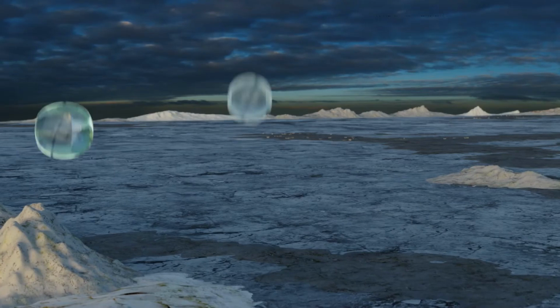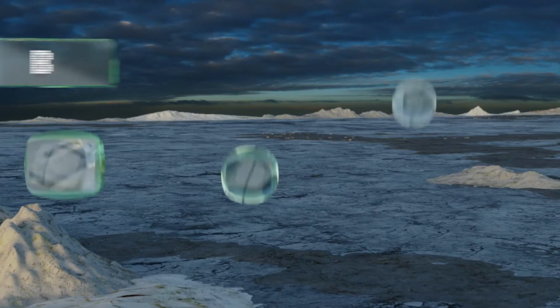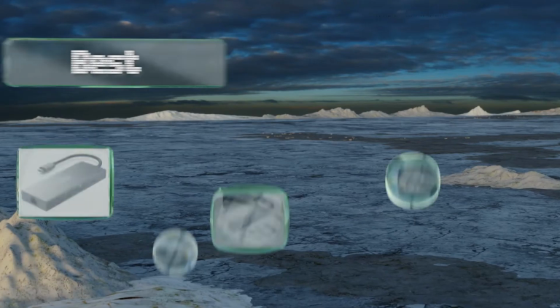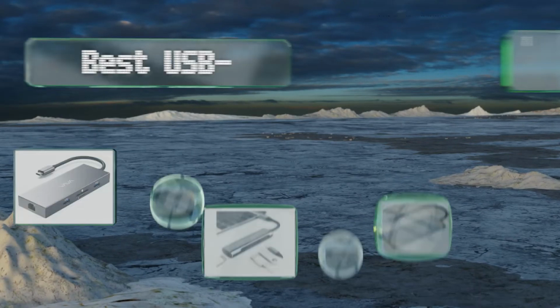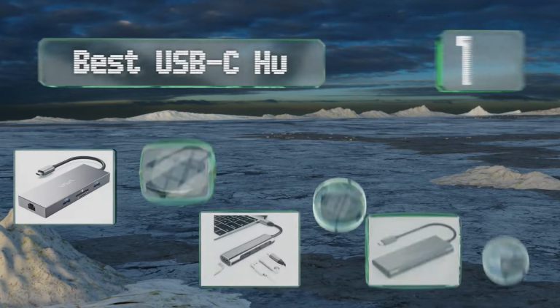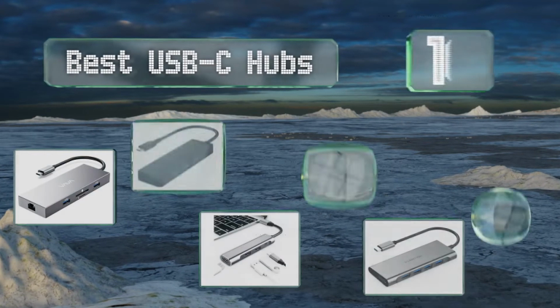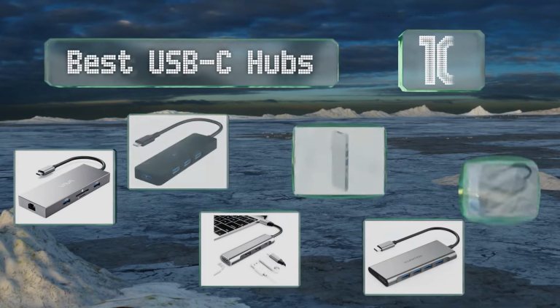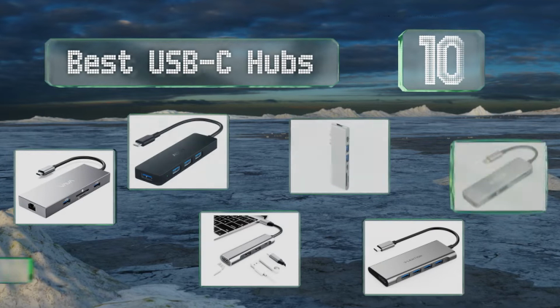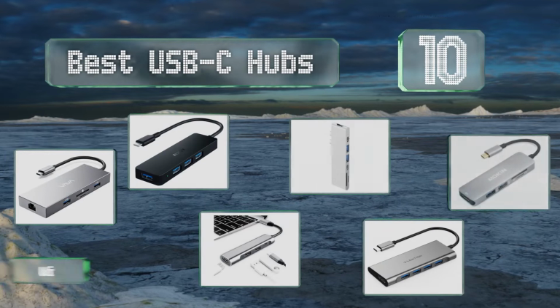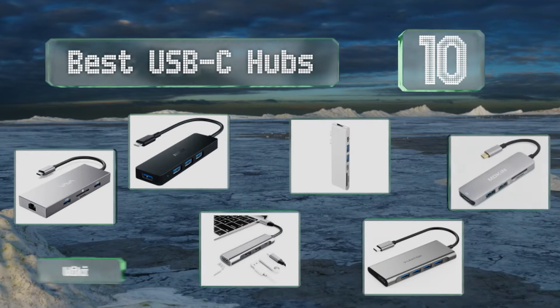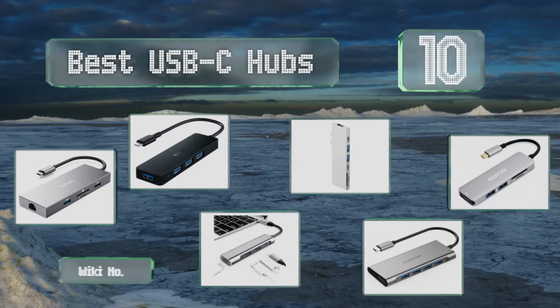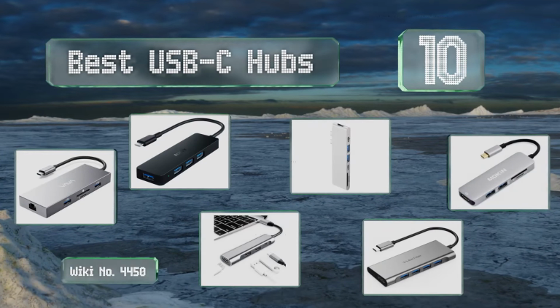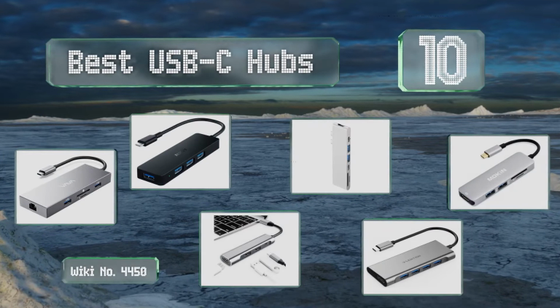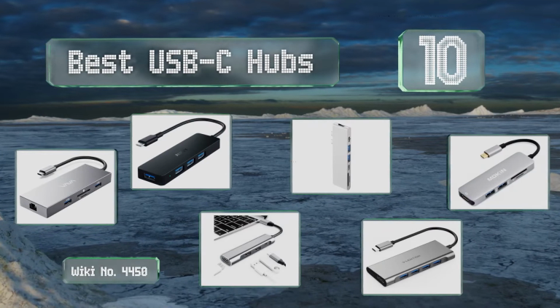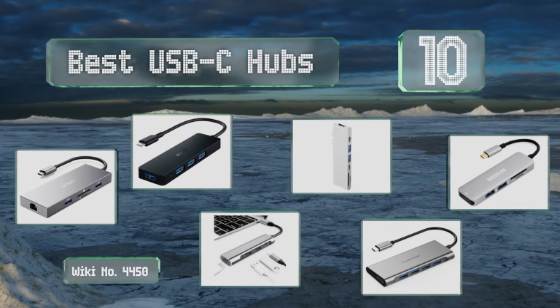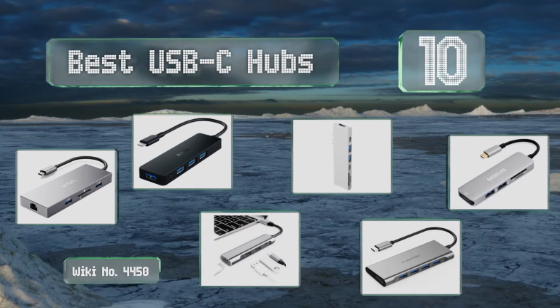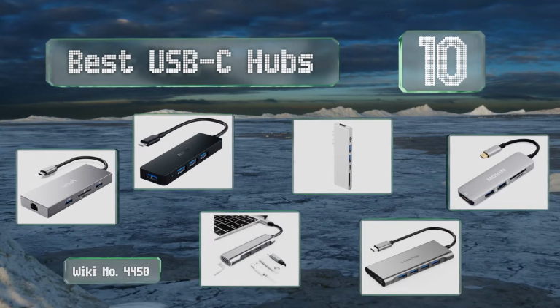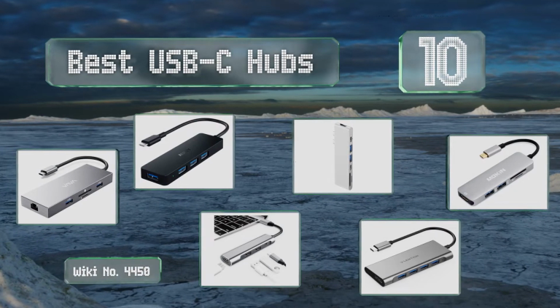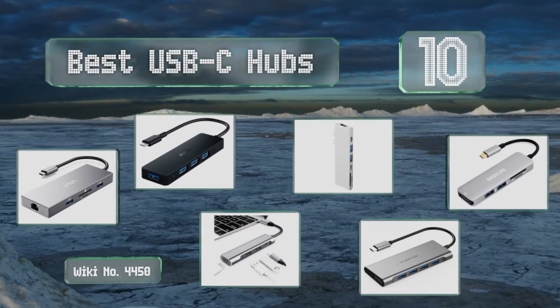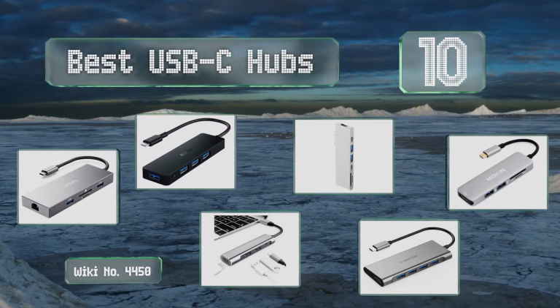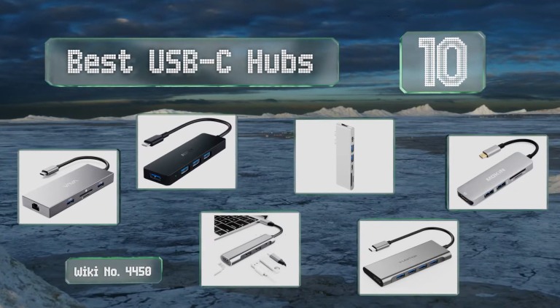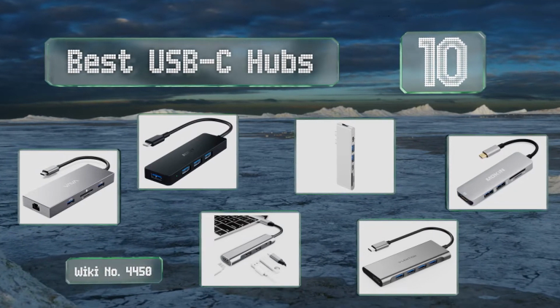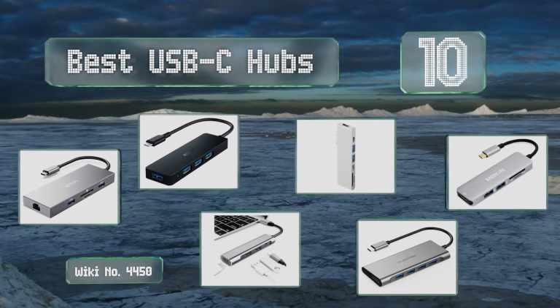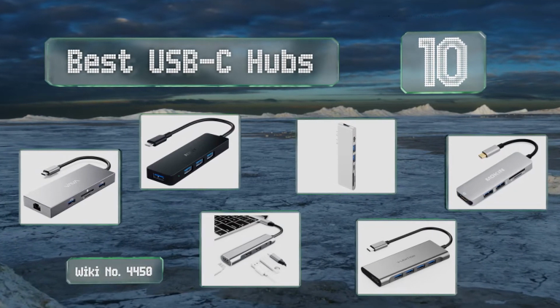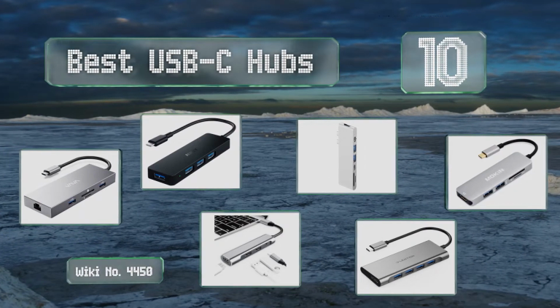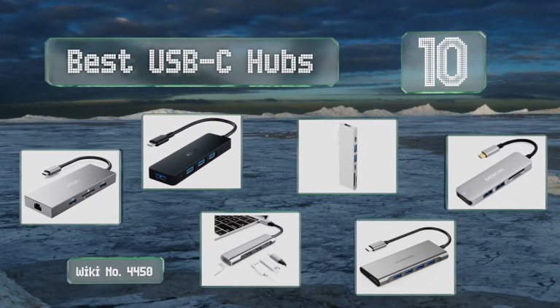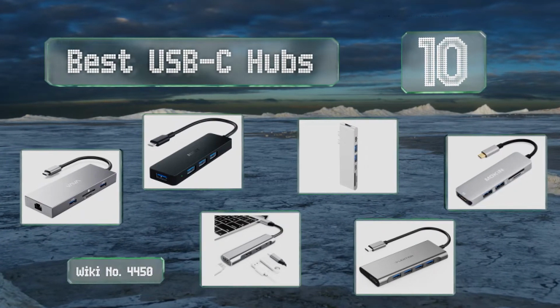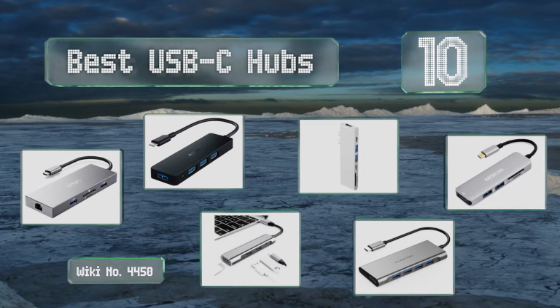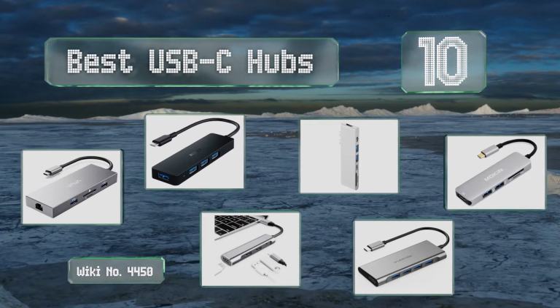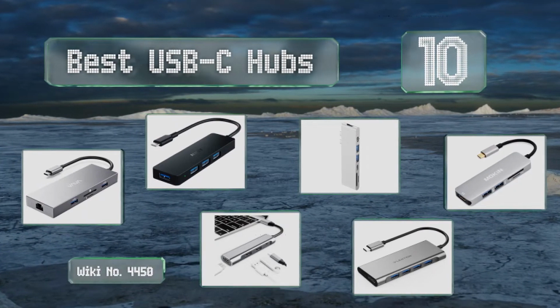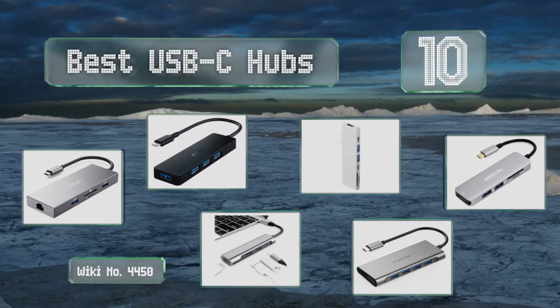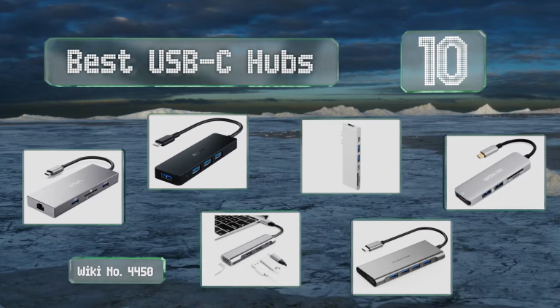EasyVid presents the 10 best USB-C hubs. Let's get started with the list.